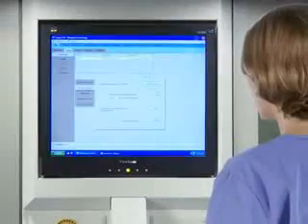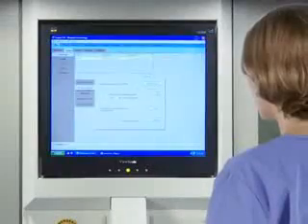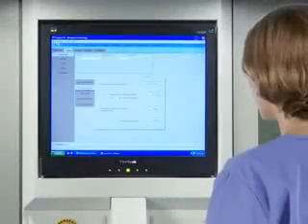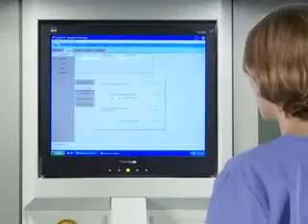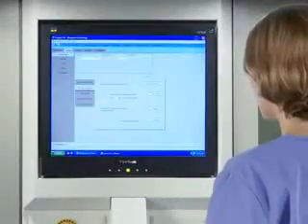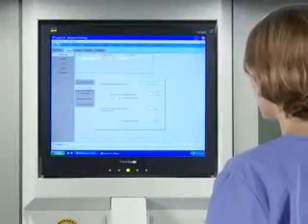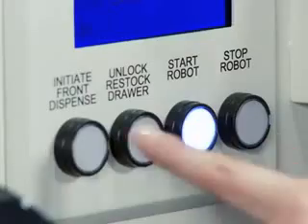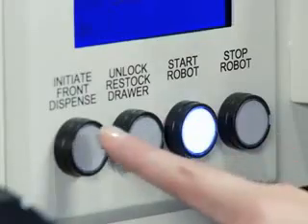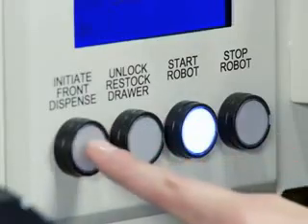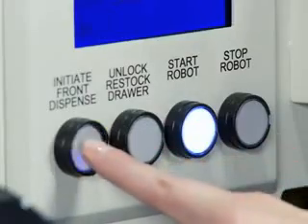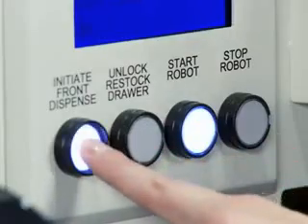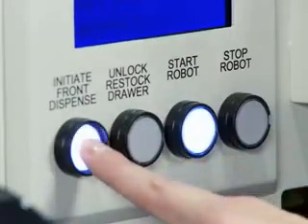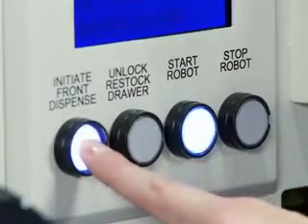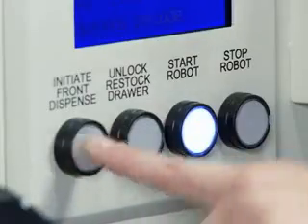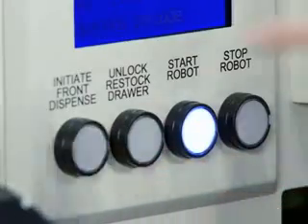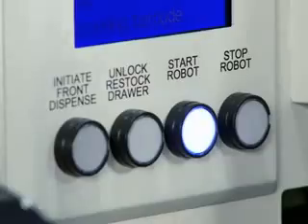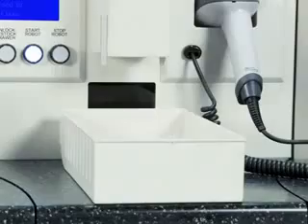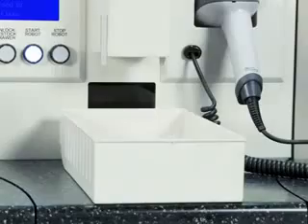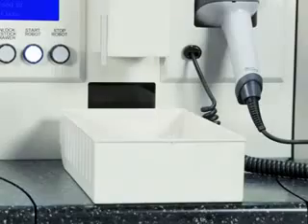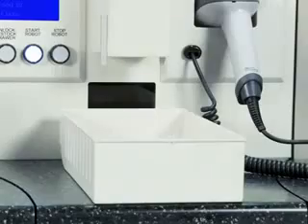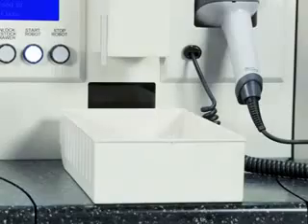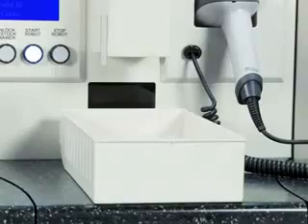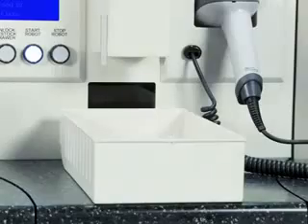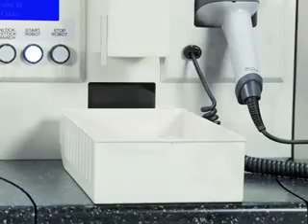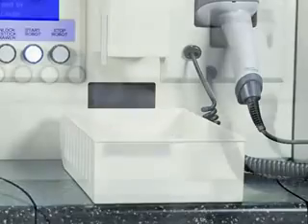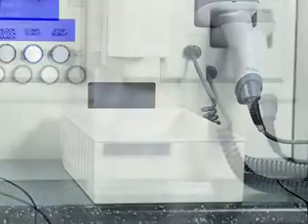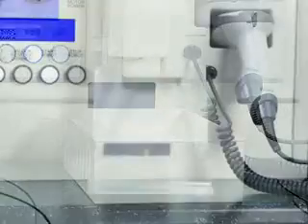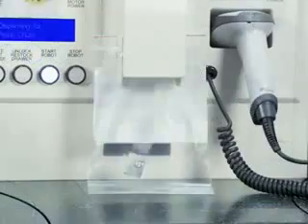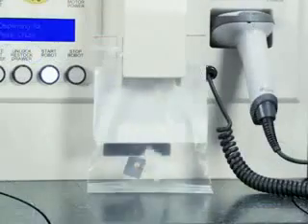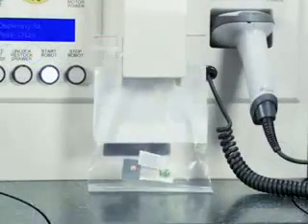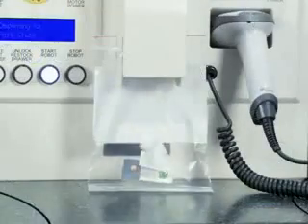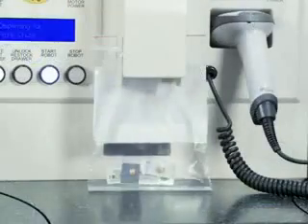First dose, stat, and now orders can be dispensed through the chute on the front of the unit.